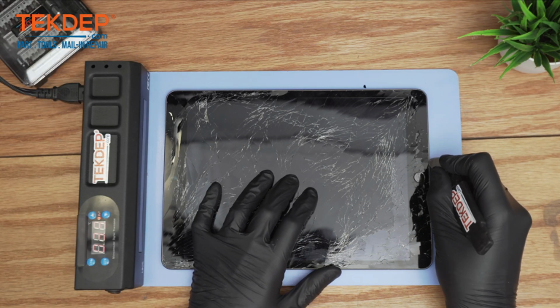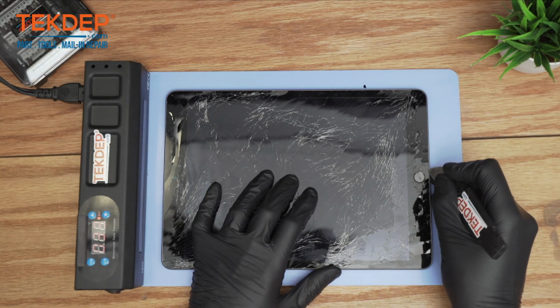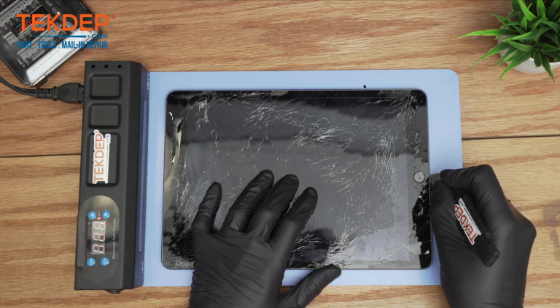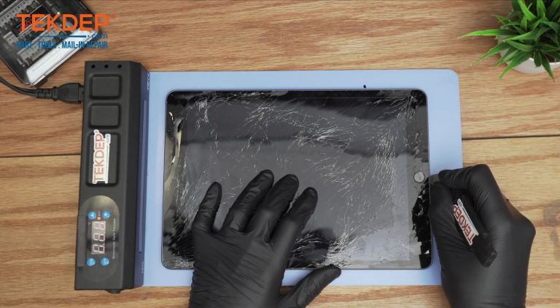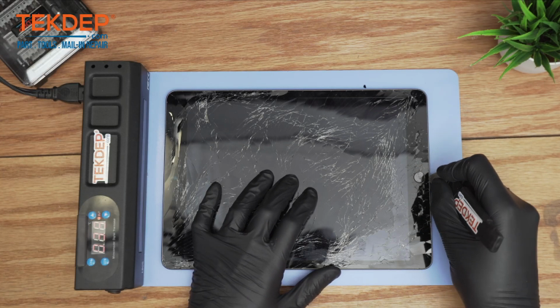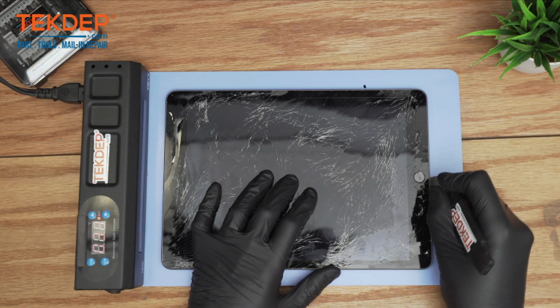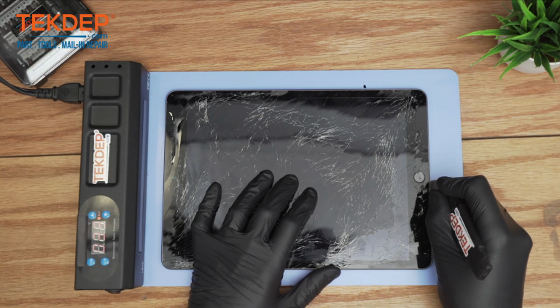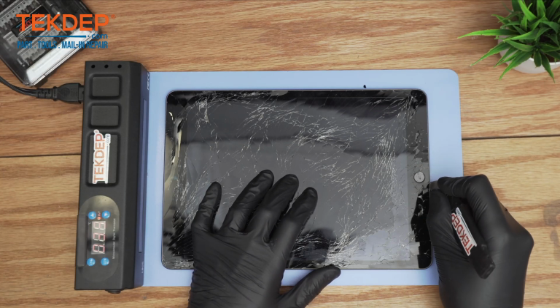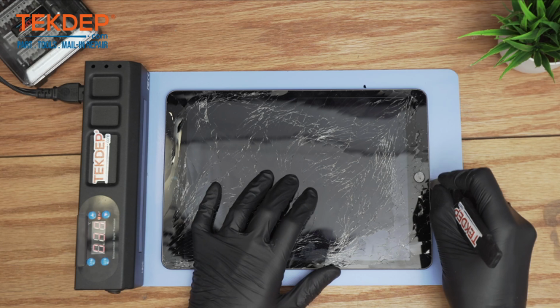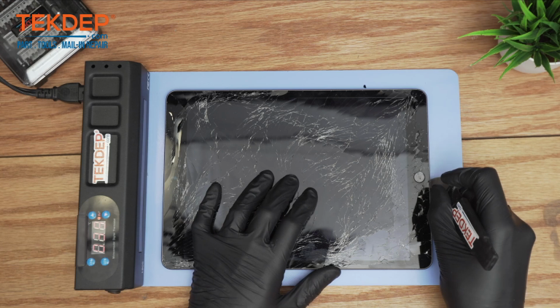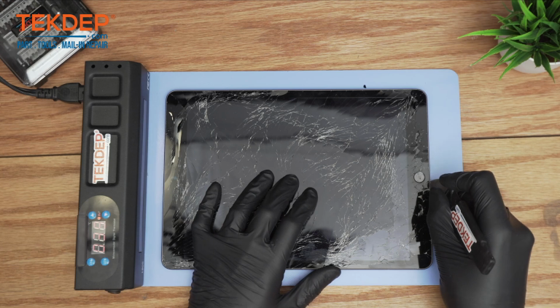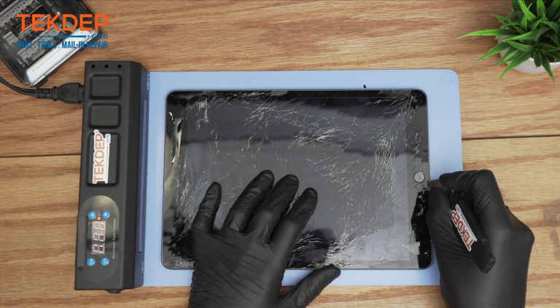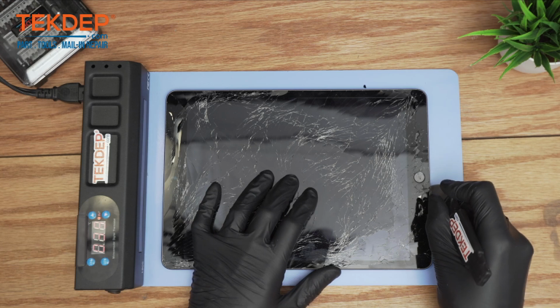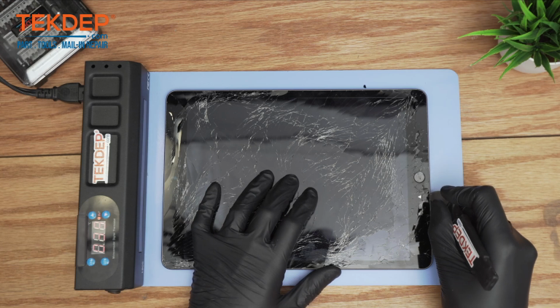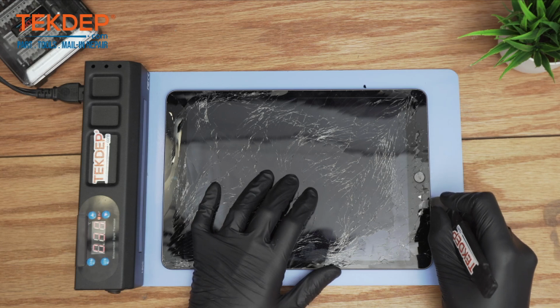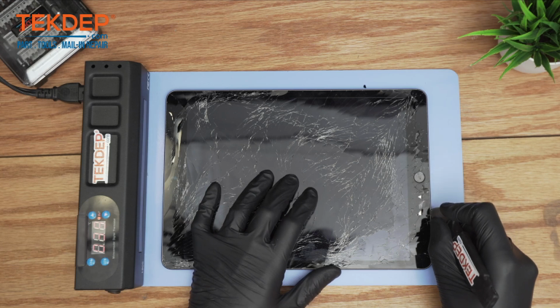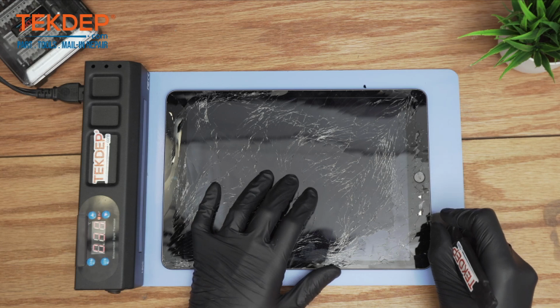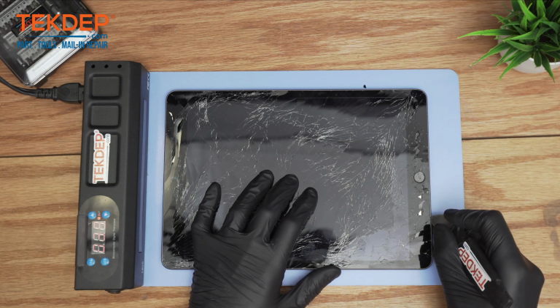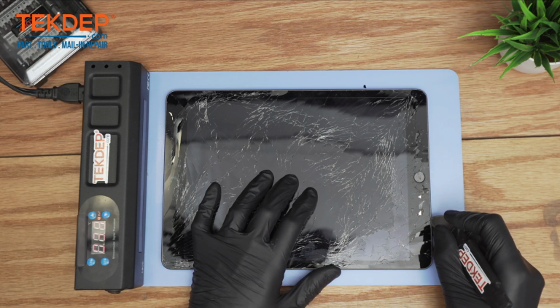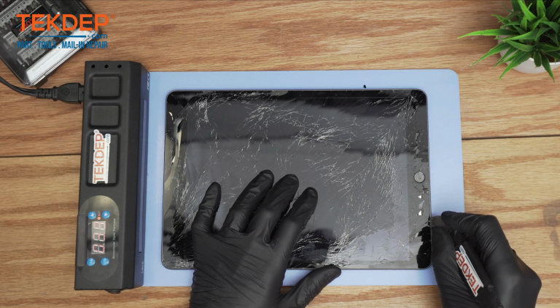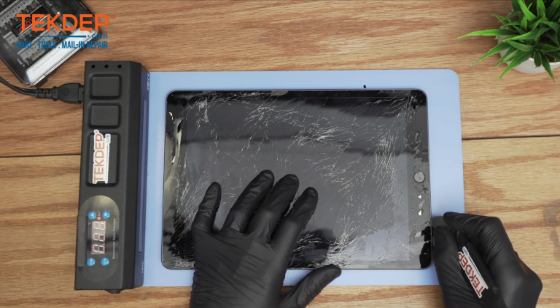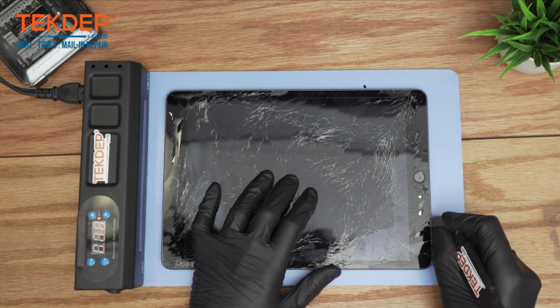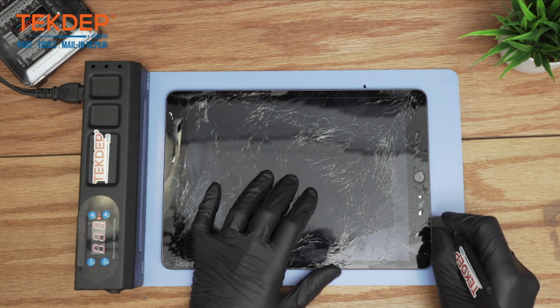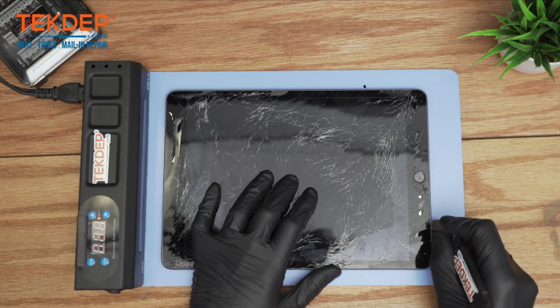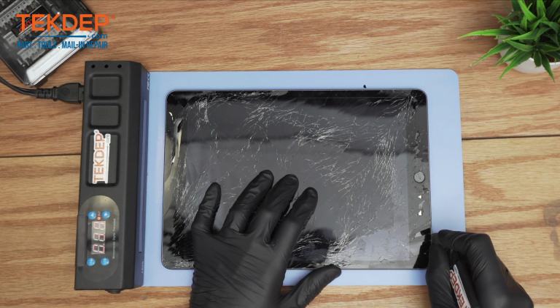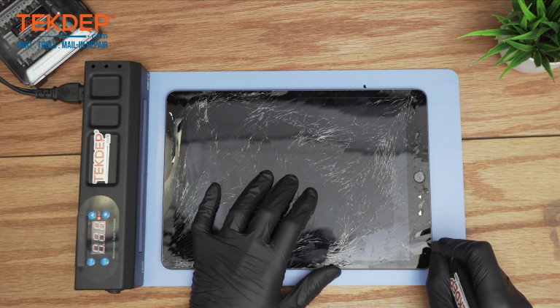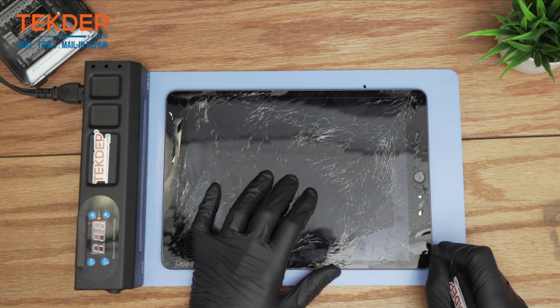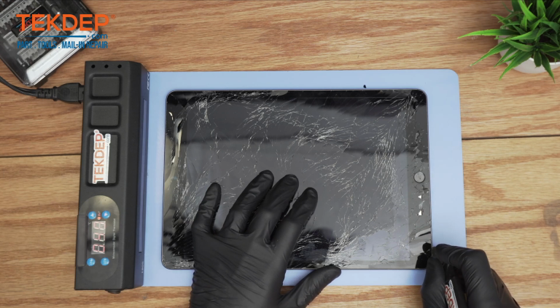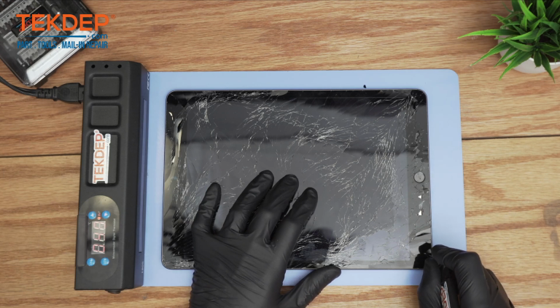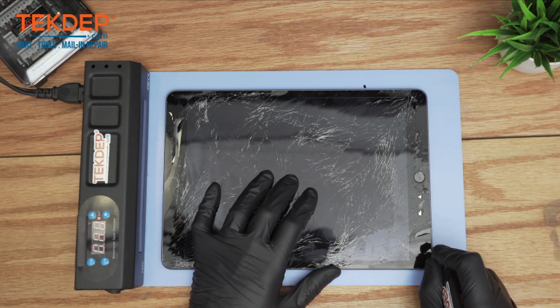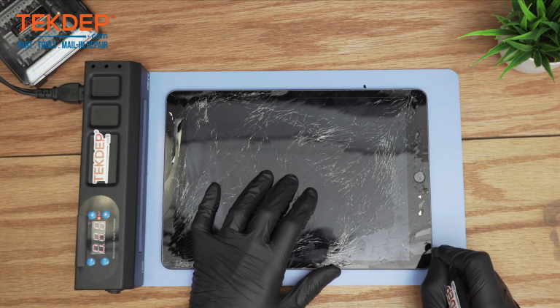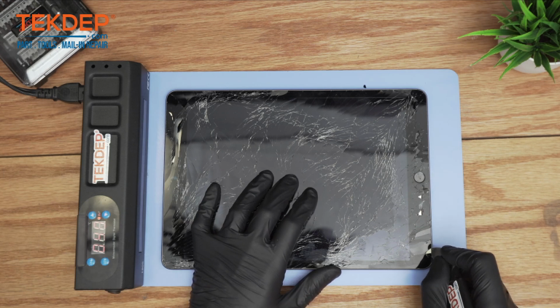By the way, if you're looking for any parts or tools, check out the links below. If you're interested in mailing repair or advanced data recovery service, we offer all those services at techdeb.com.